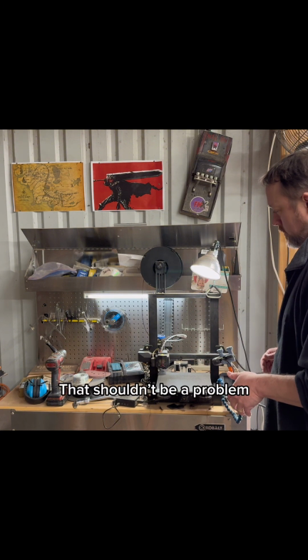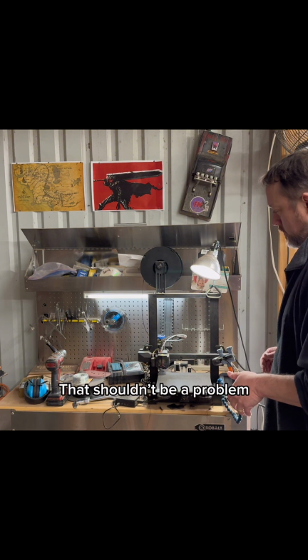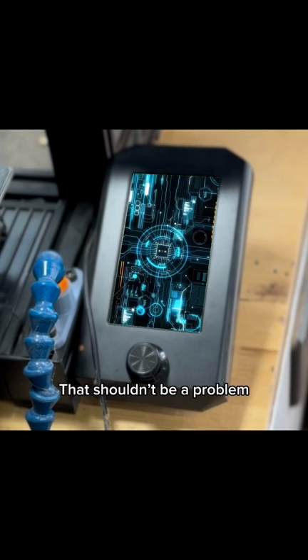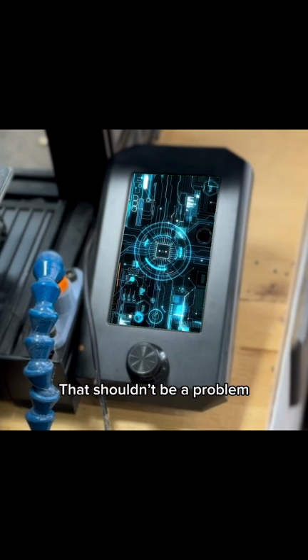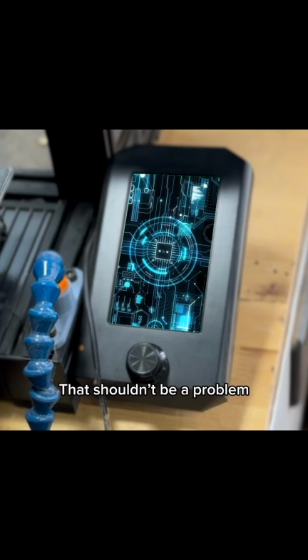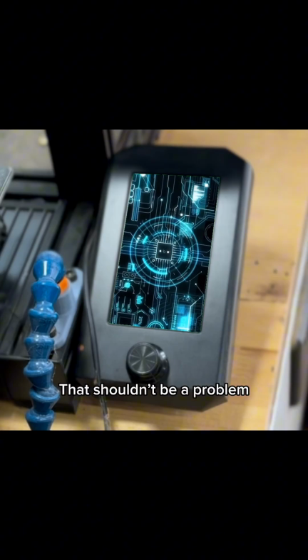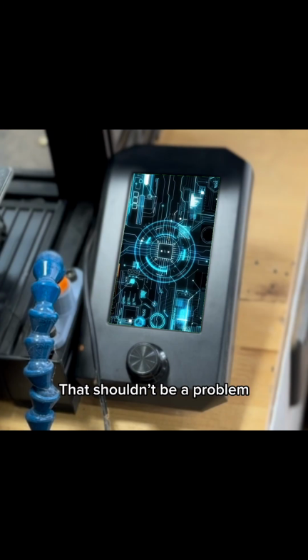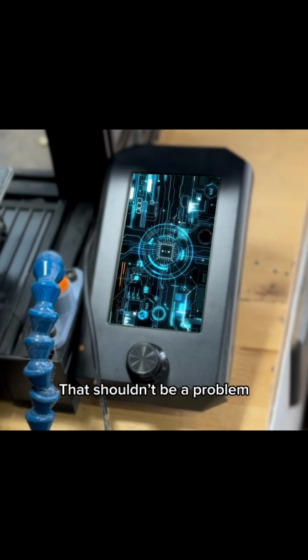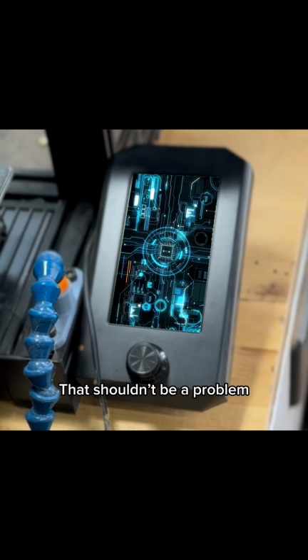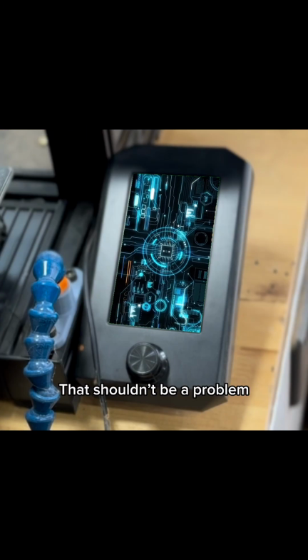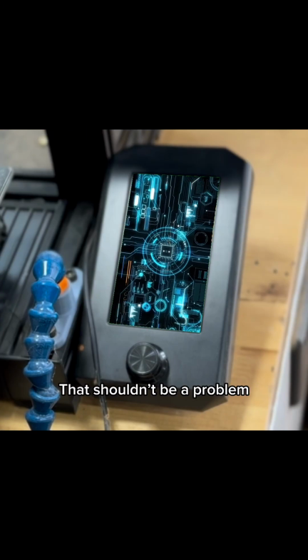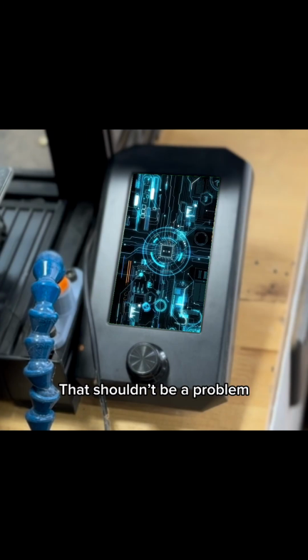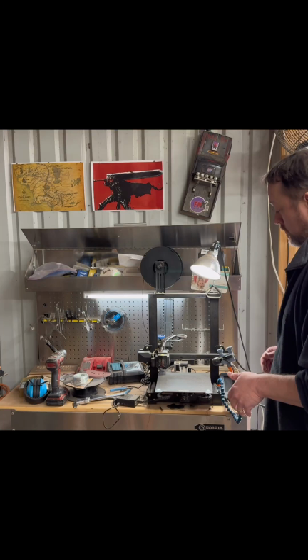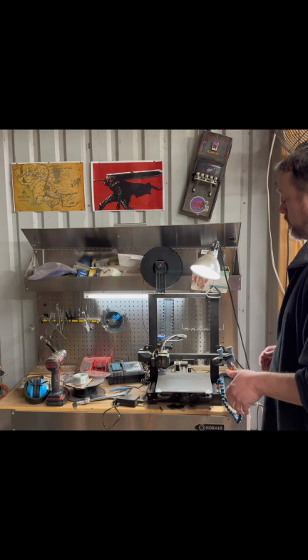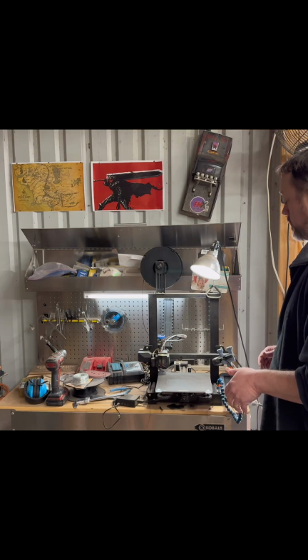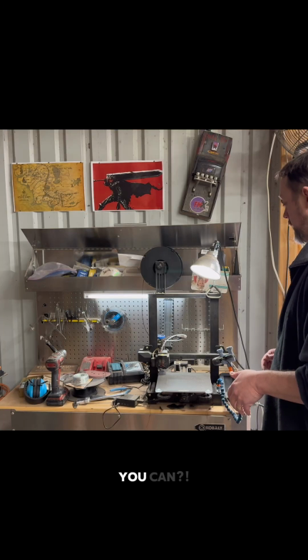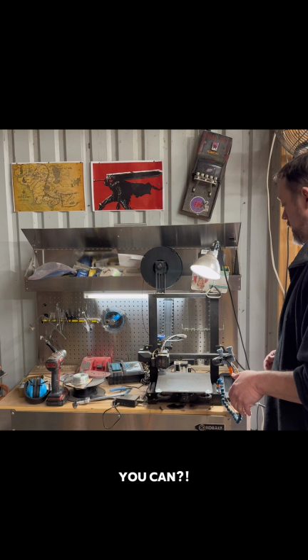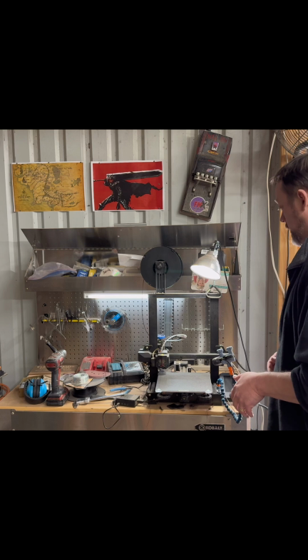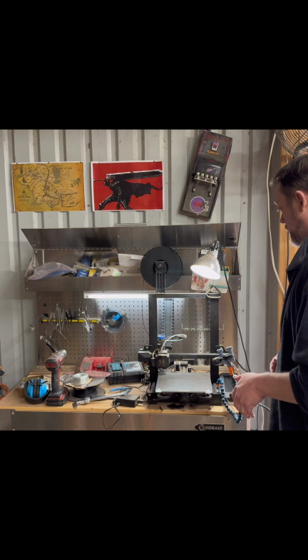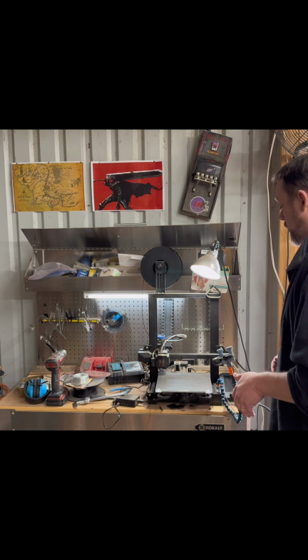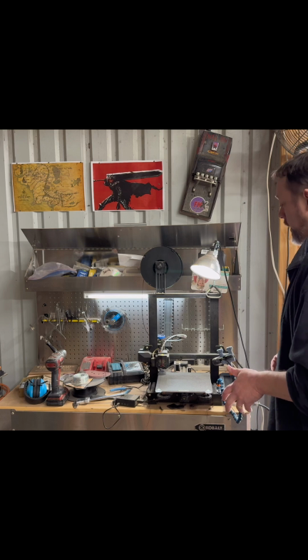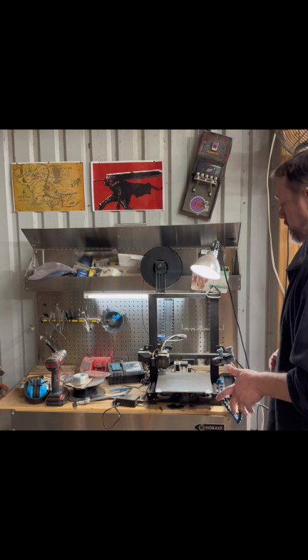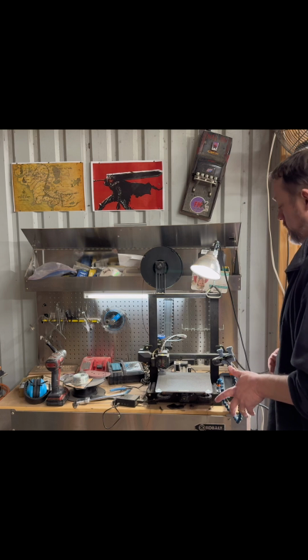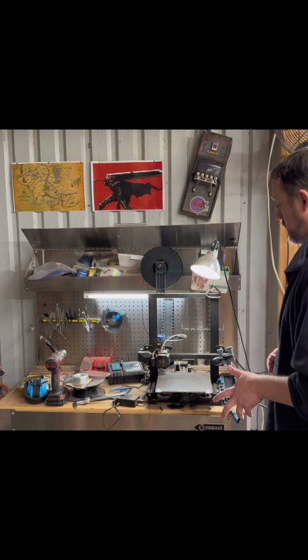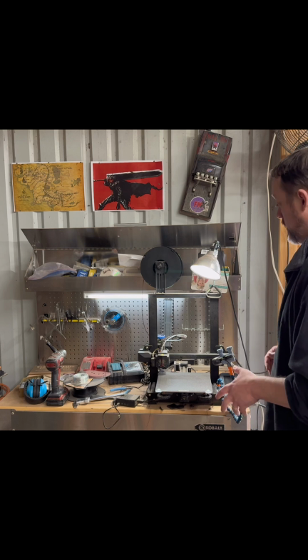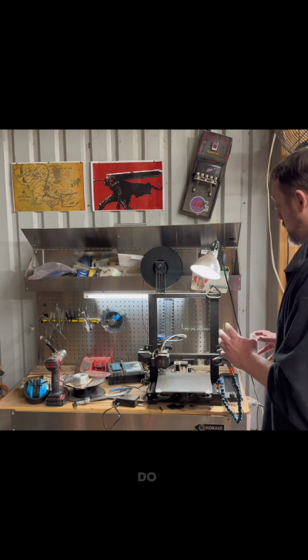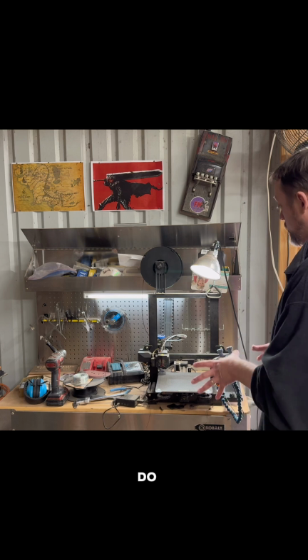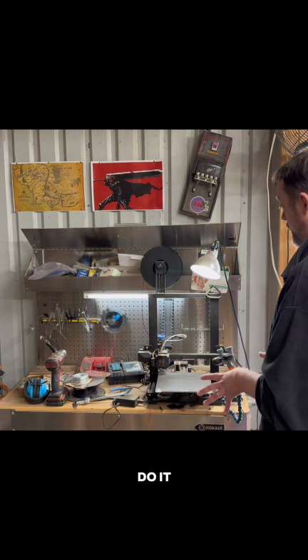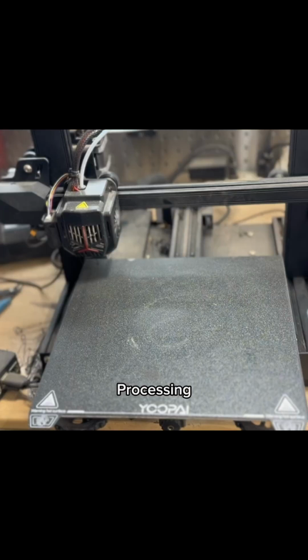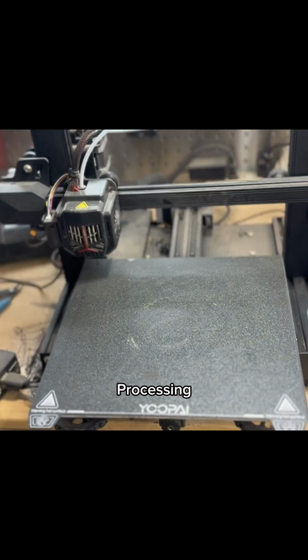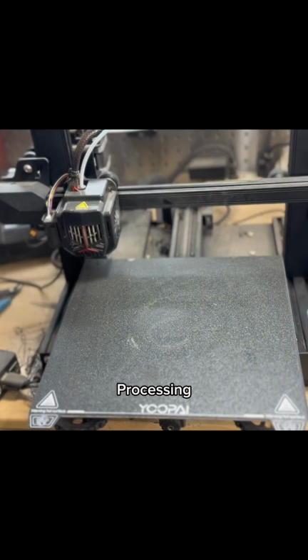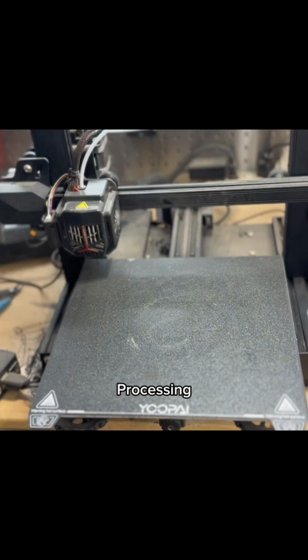That shouldn't be a problem. You can? Okay, do it. Processing.